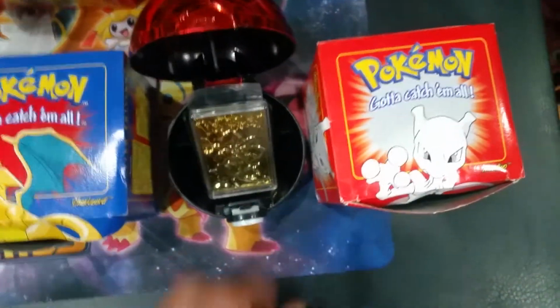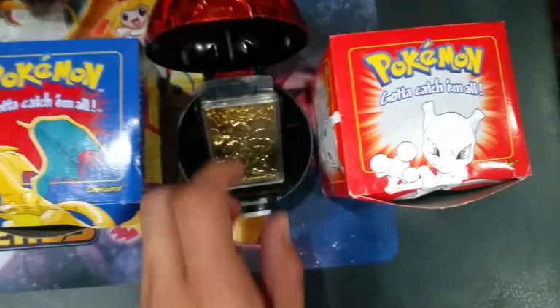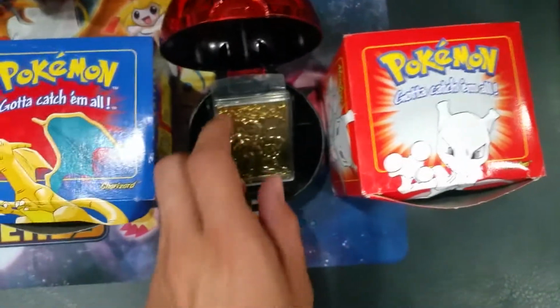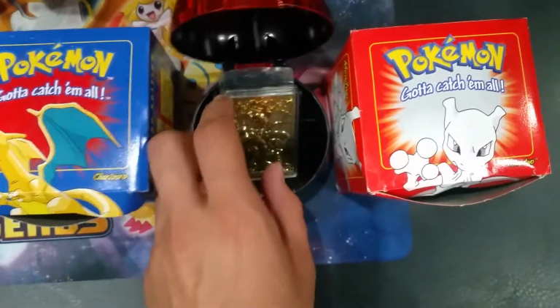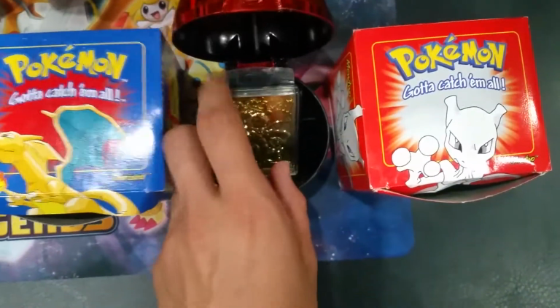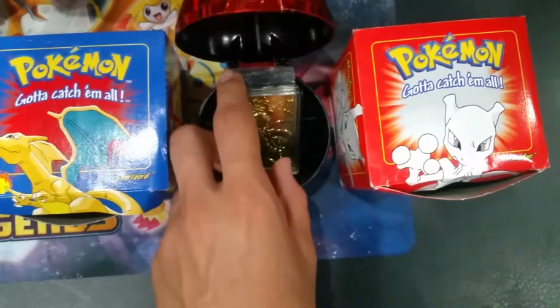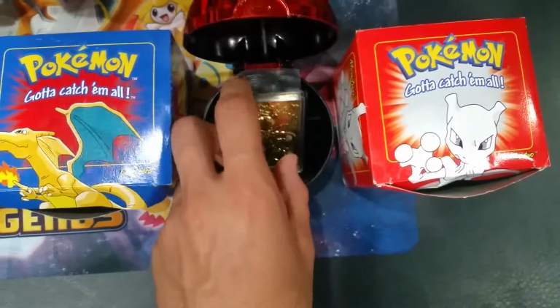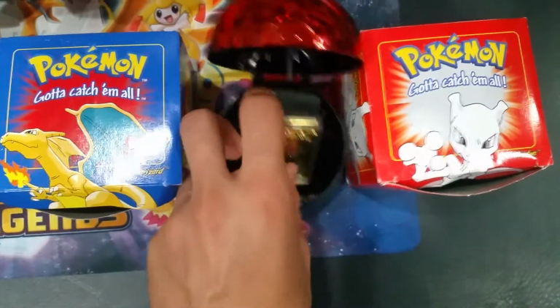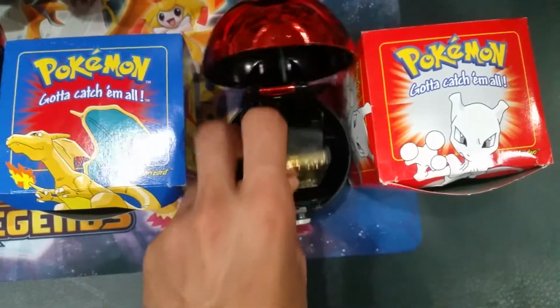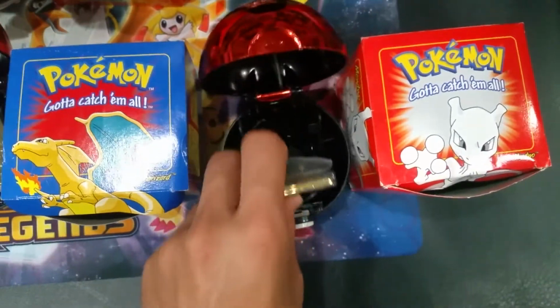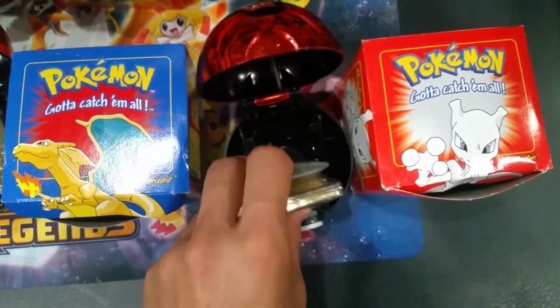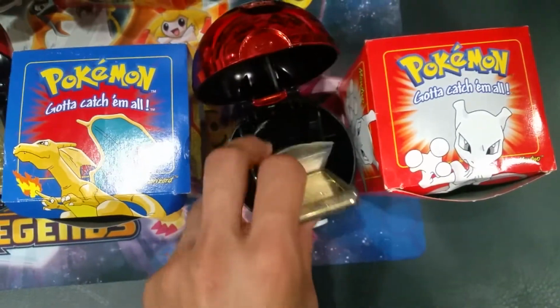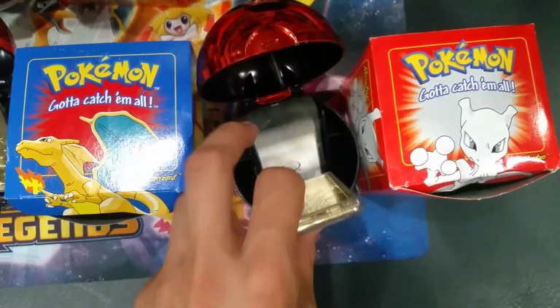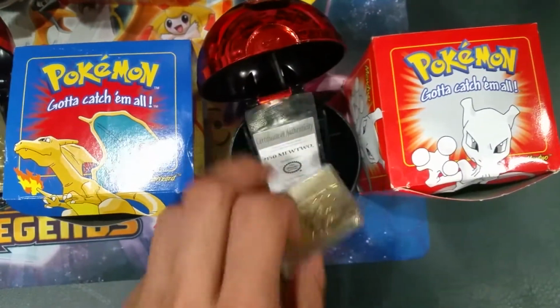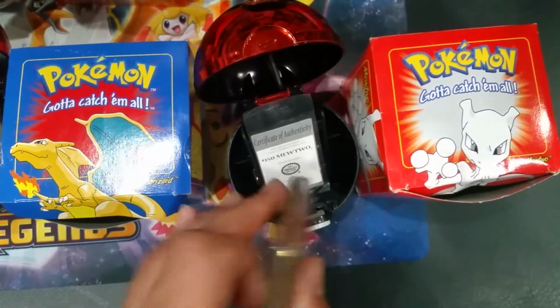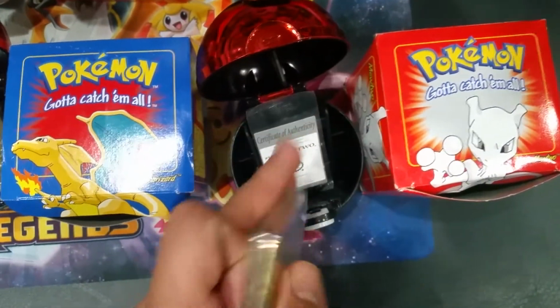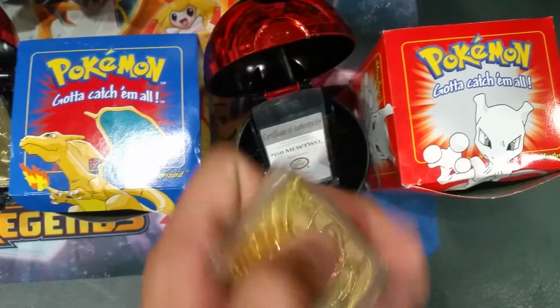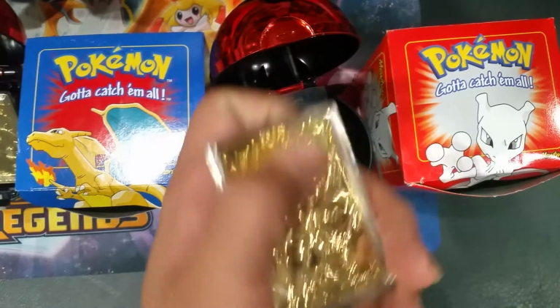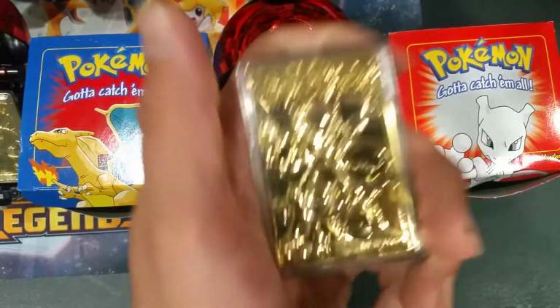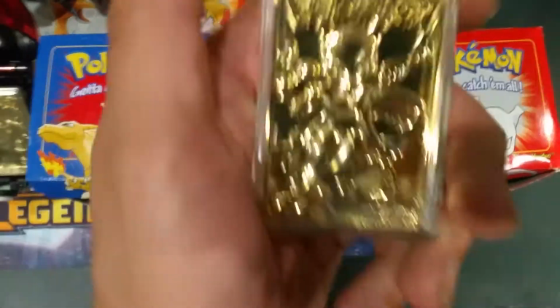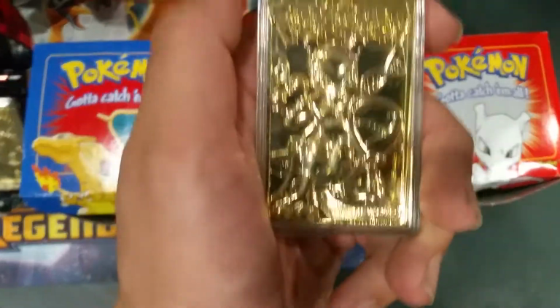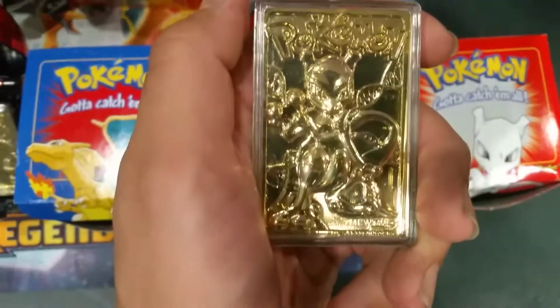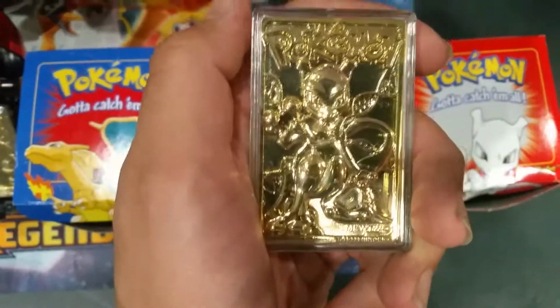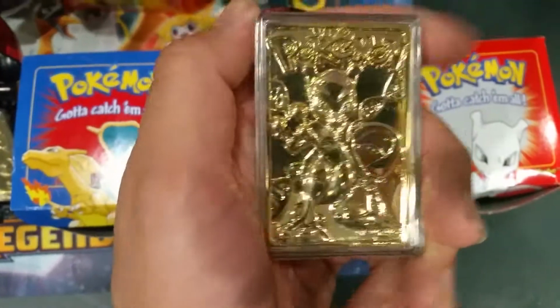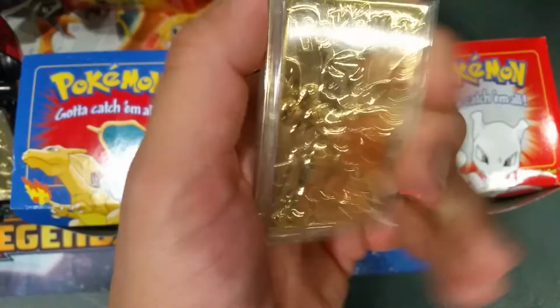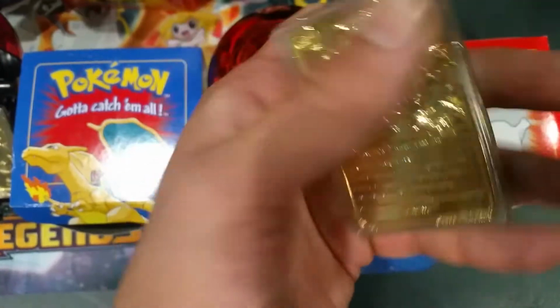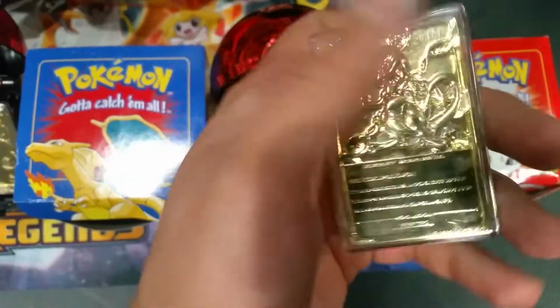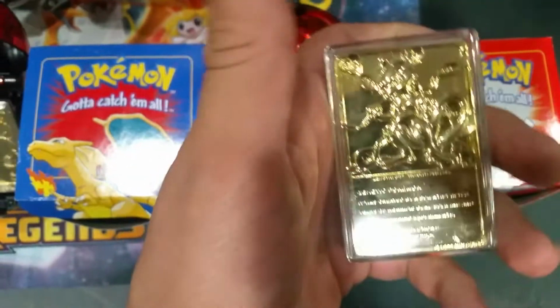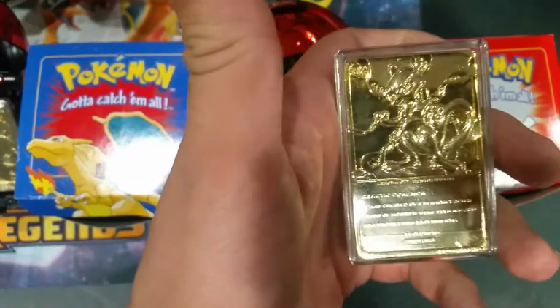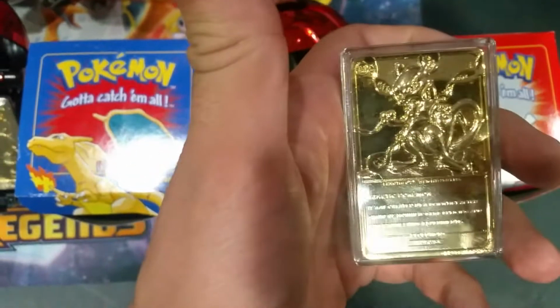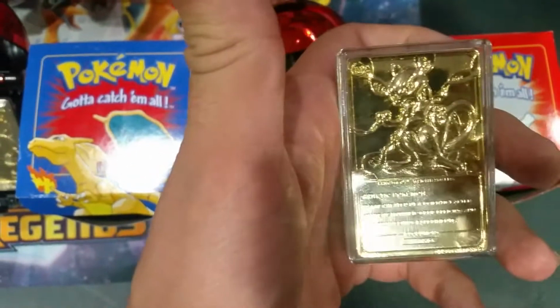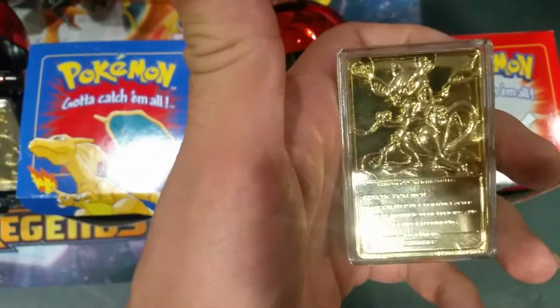Here's the Mewtwo. Once again, very good condition like the Porygon. That's the back.